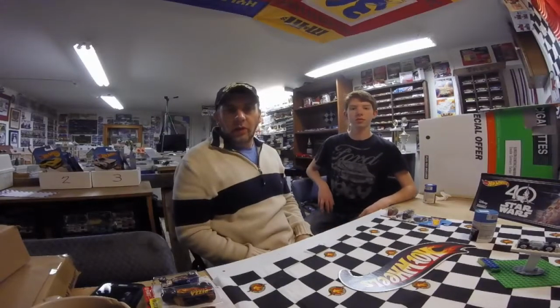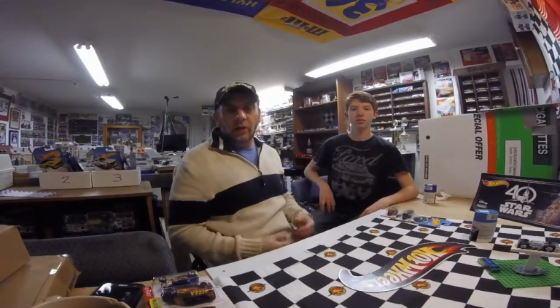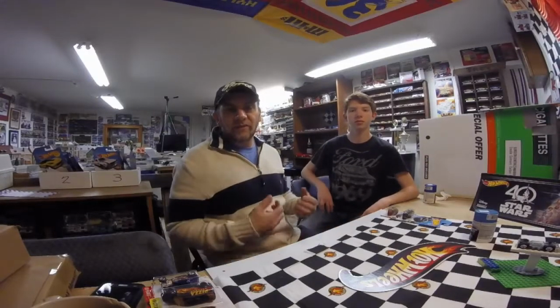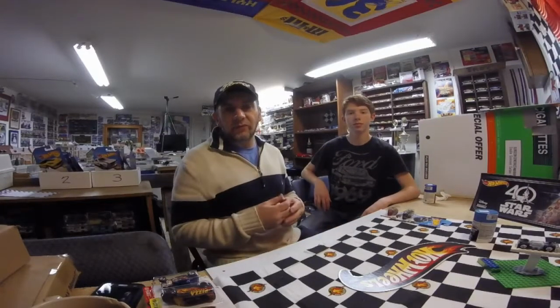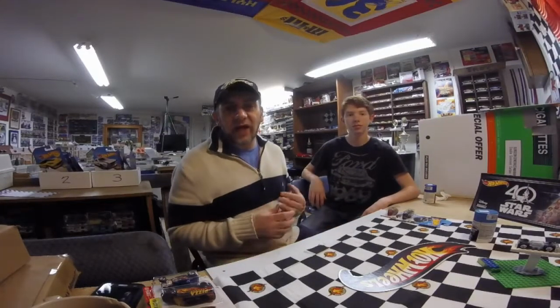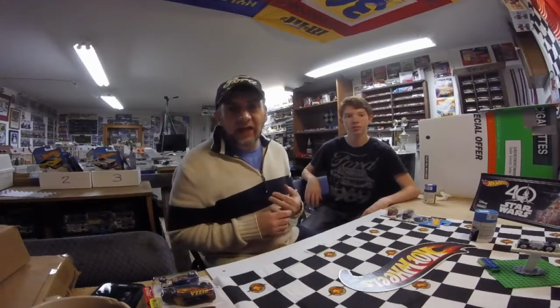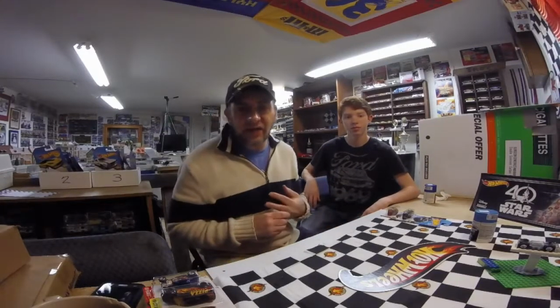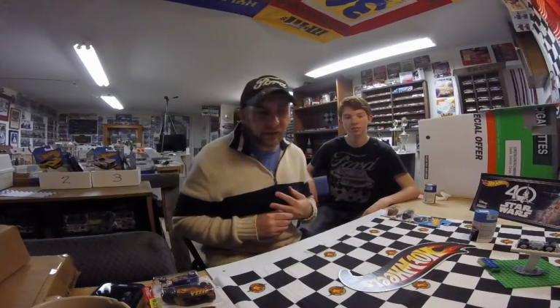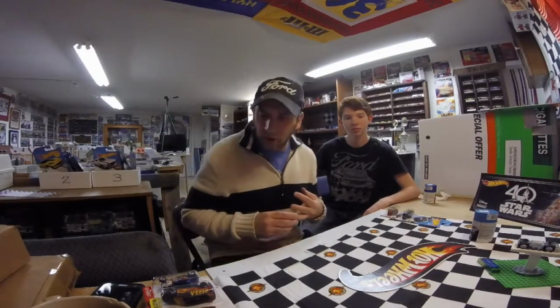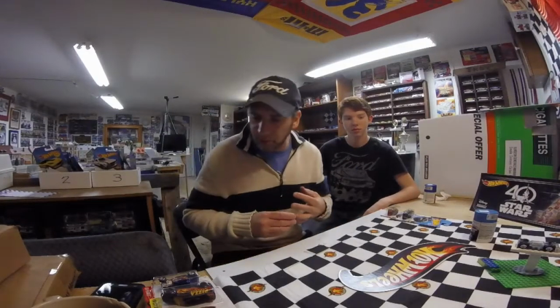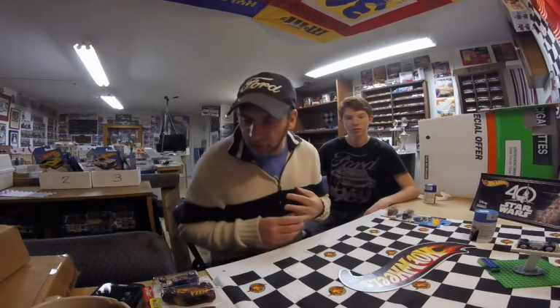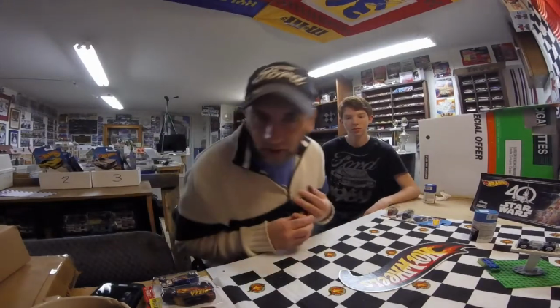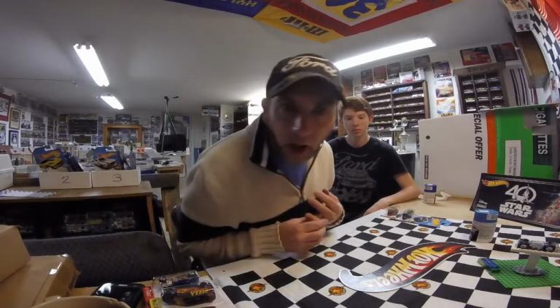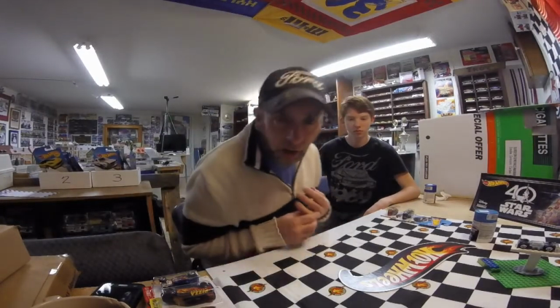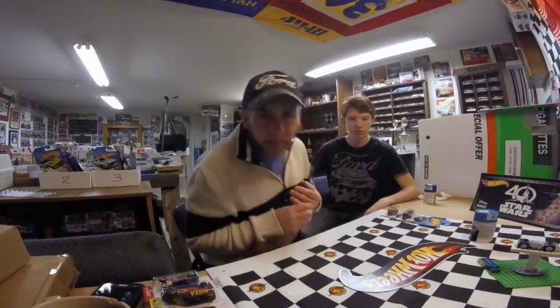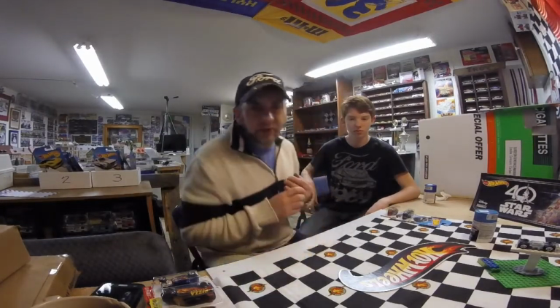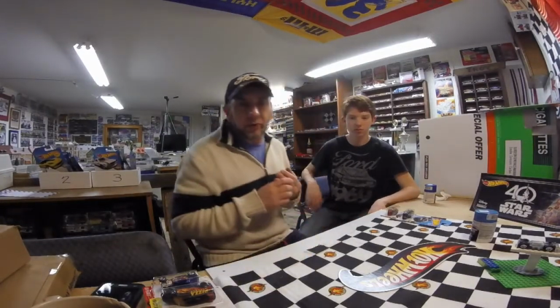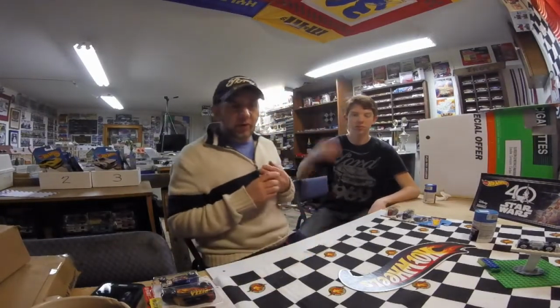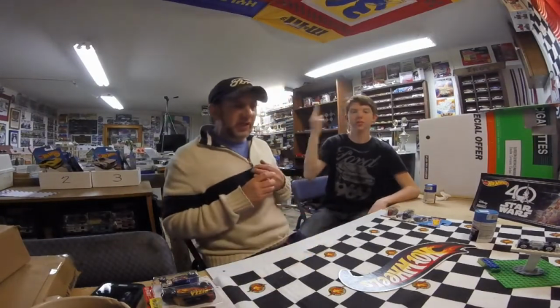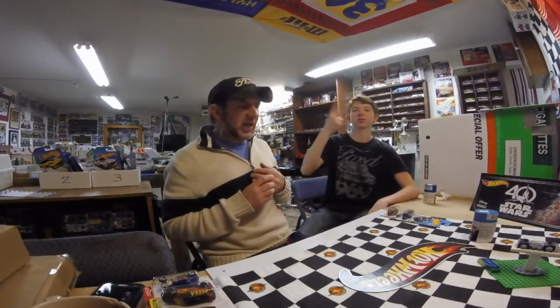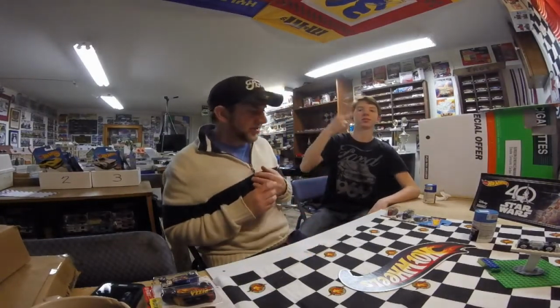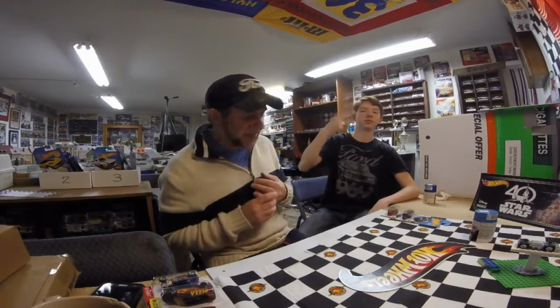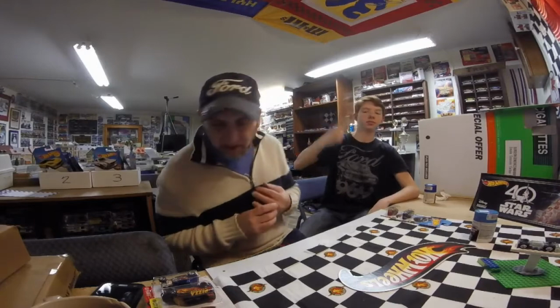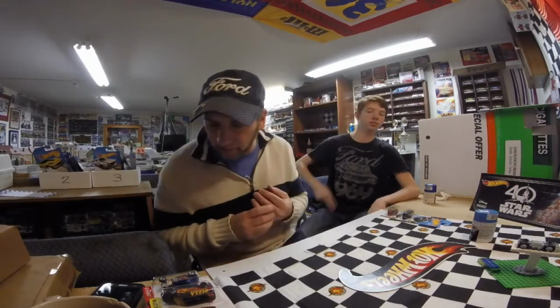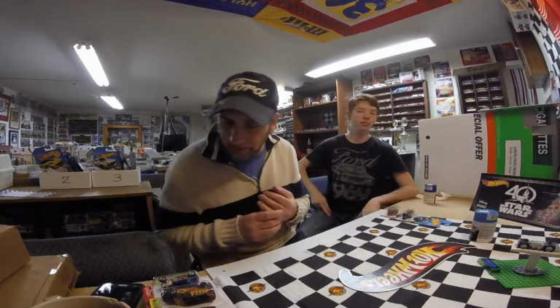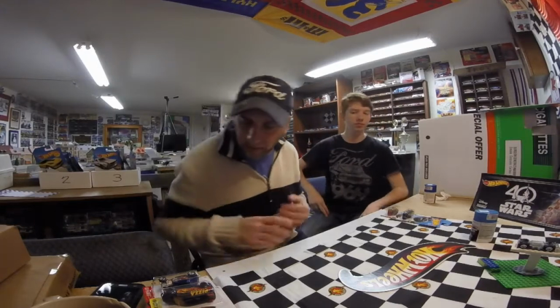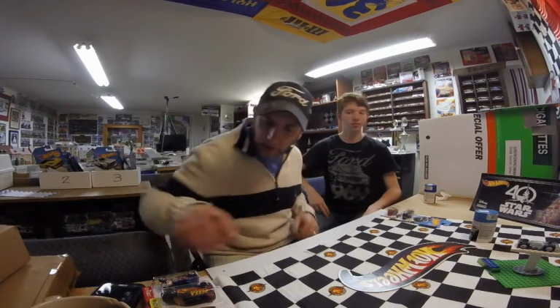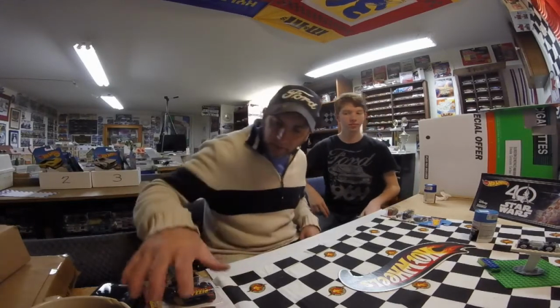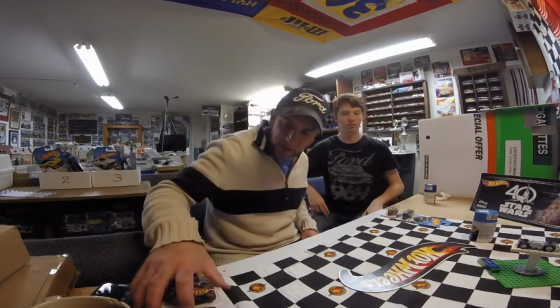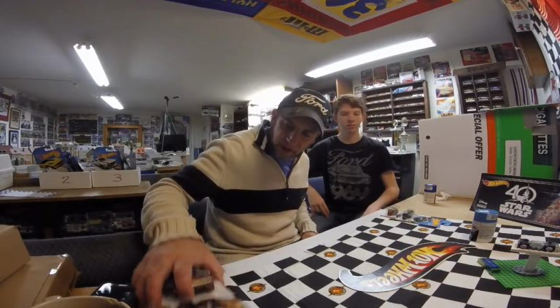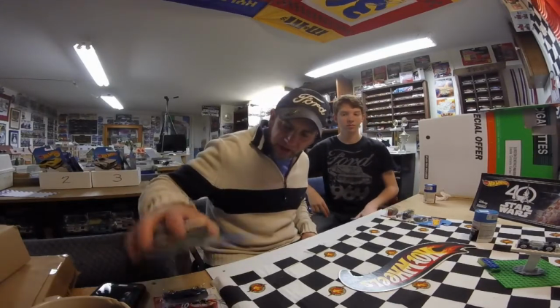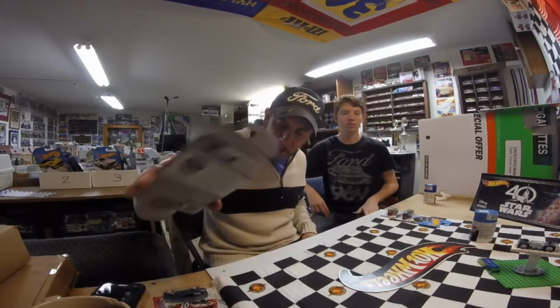Hello fellow diecasters! Welcome to a little haul episode here on DieCast Insanity. We picked up a couple of things today.